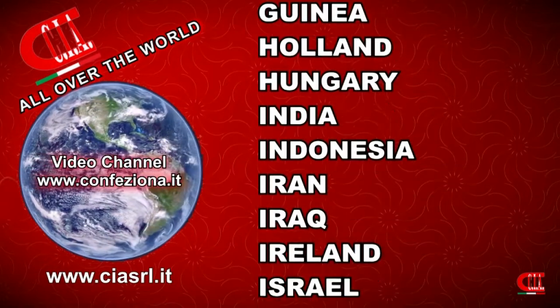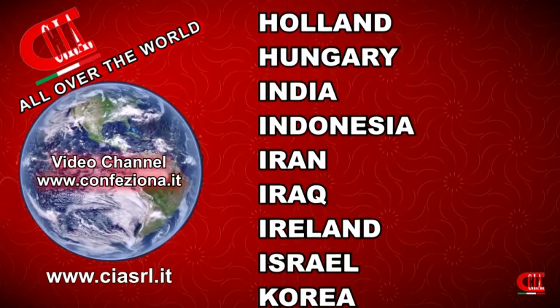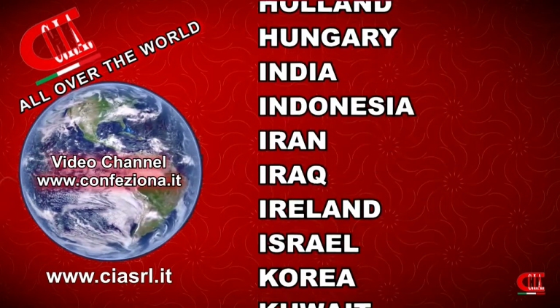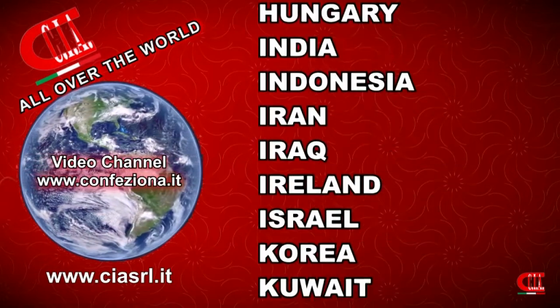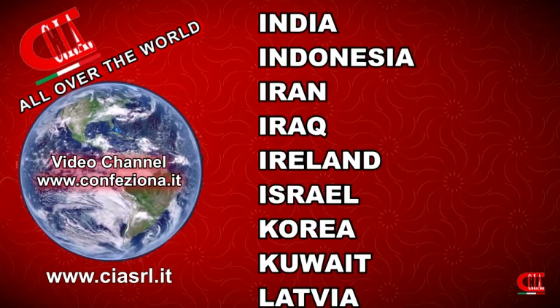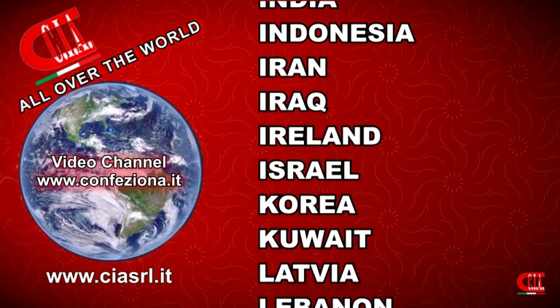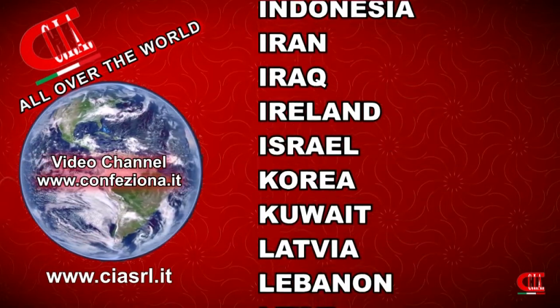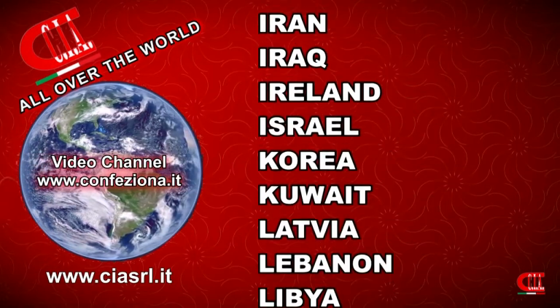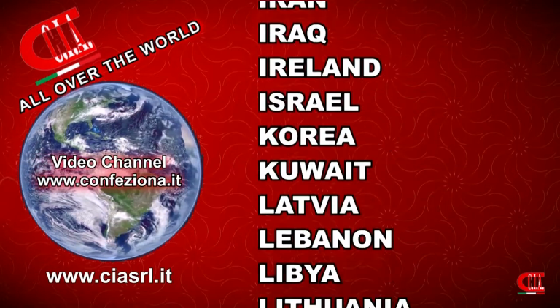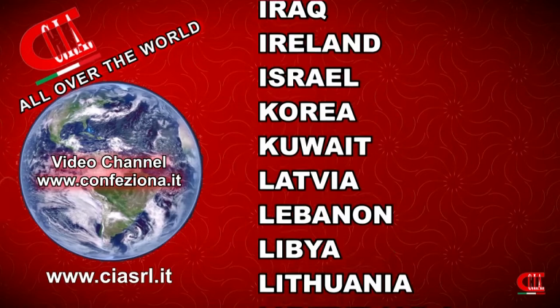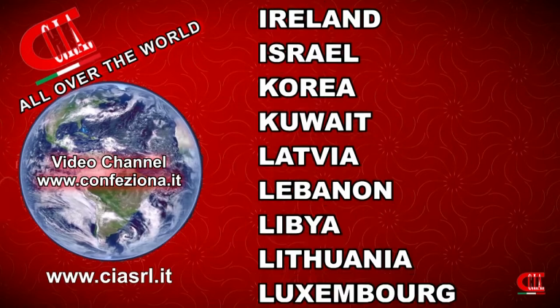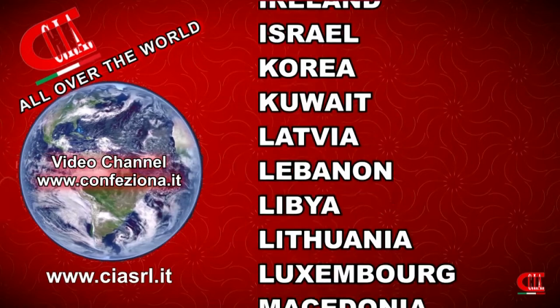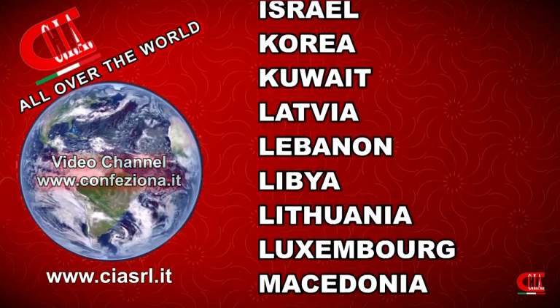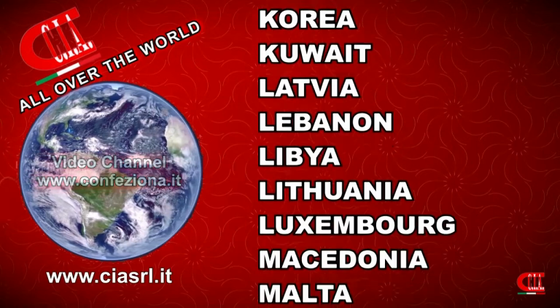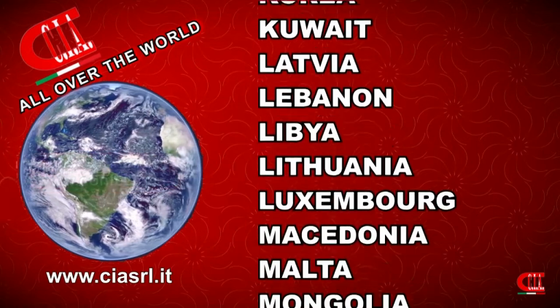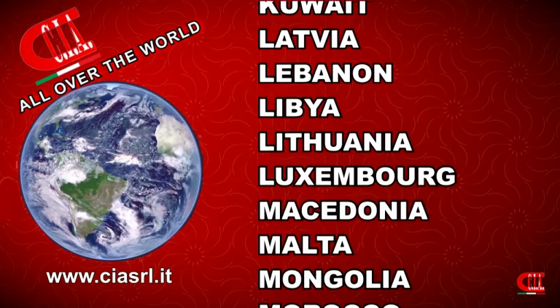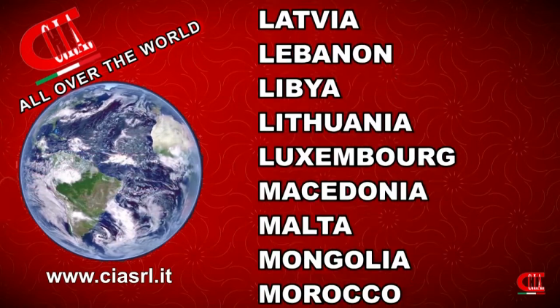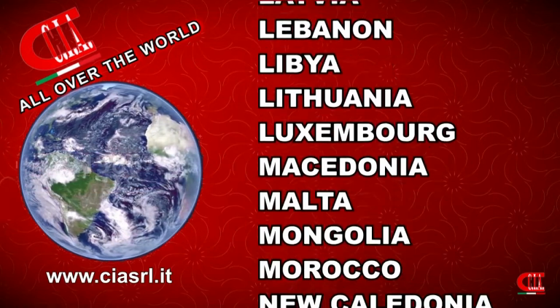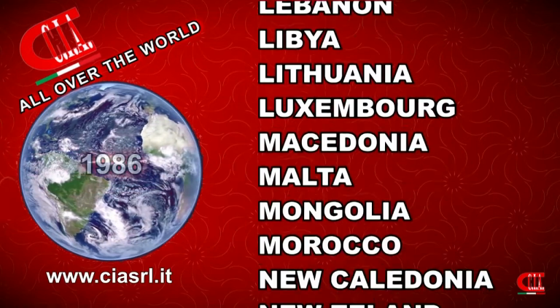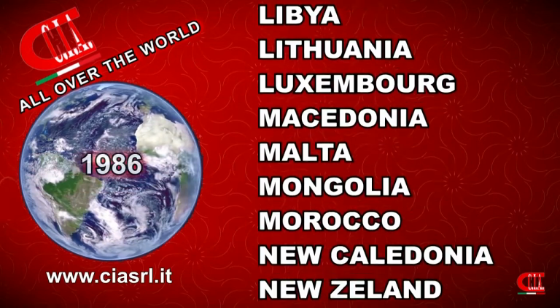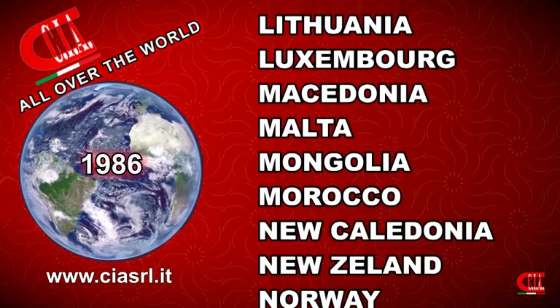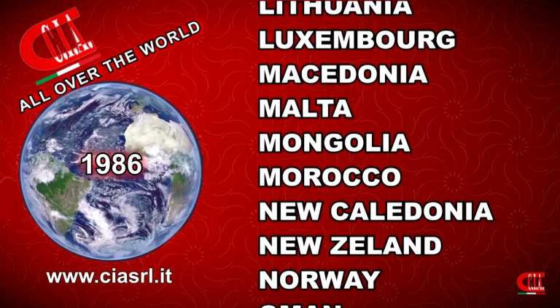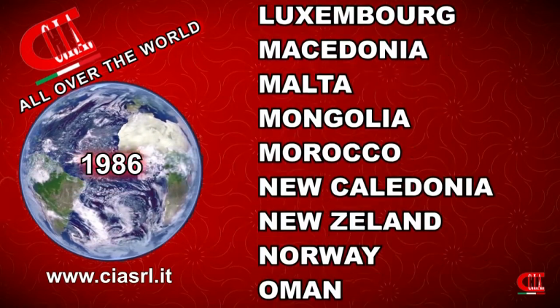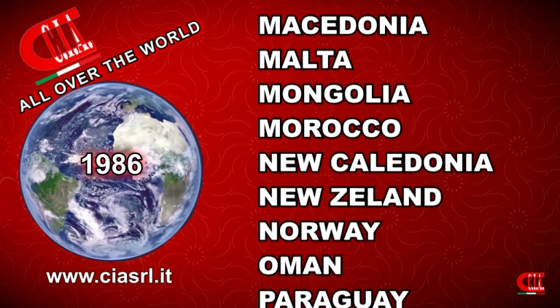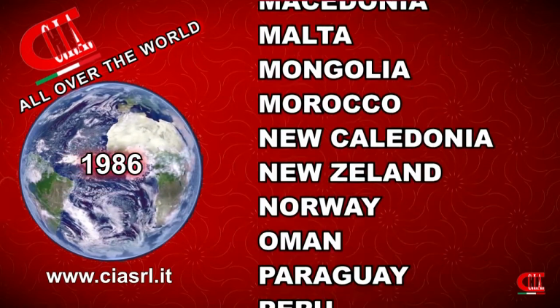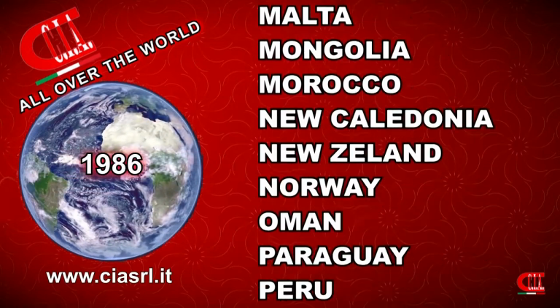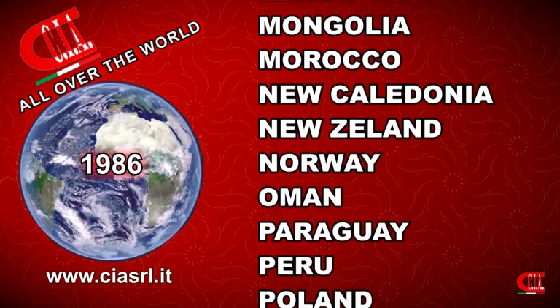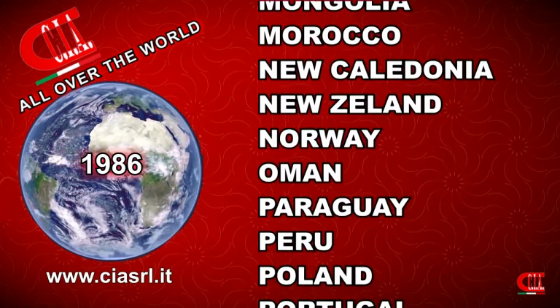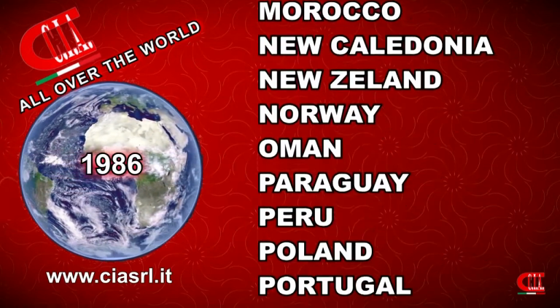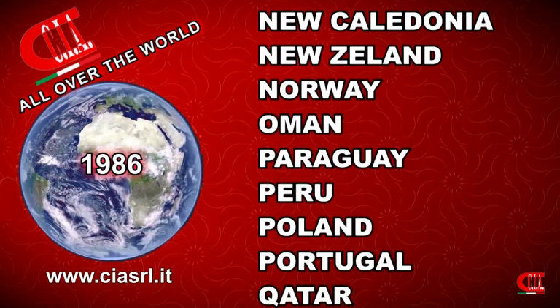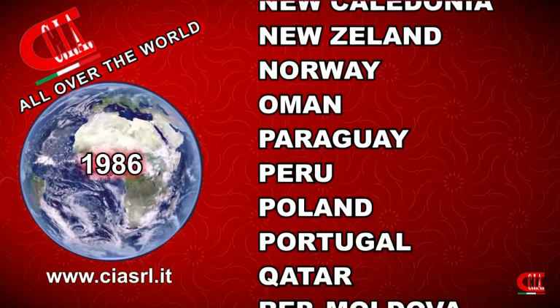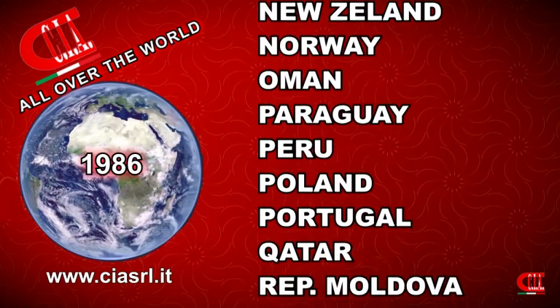C.I.A. Italian Packing Machines — since 1986, we dress your products worldwide.